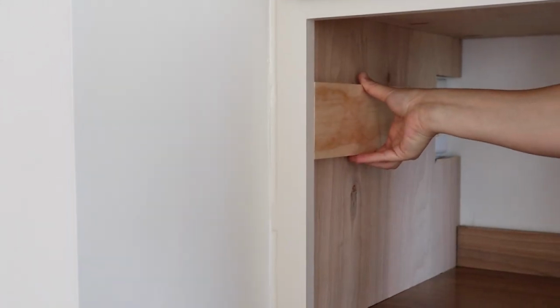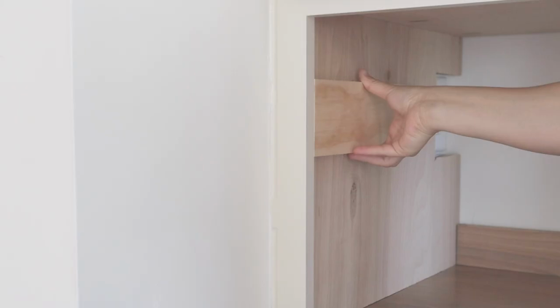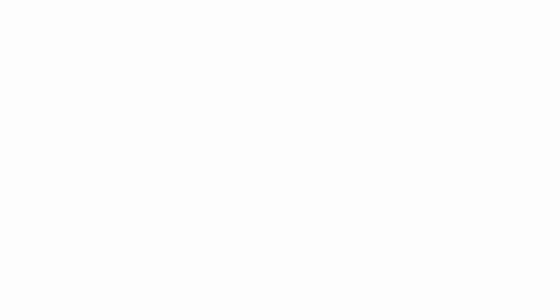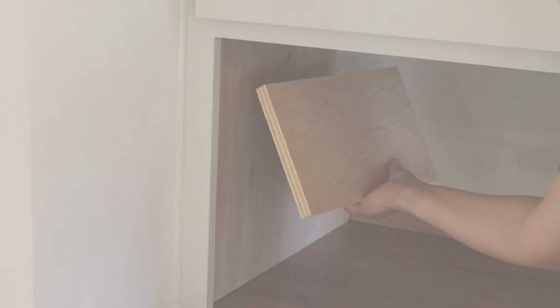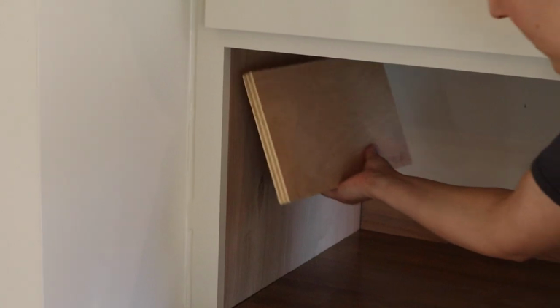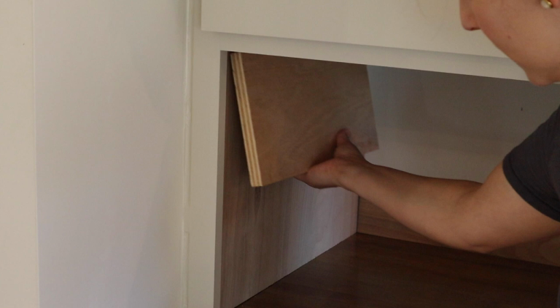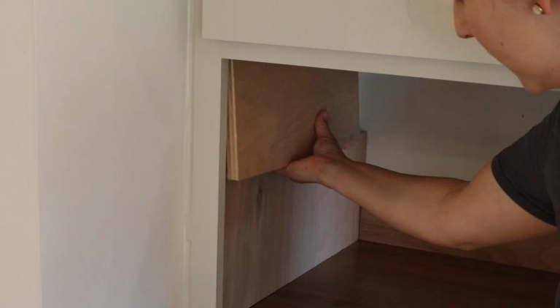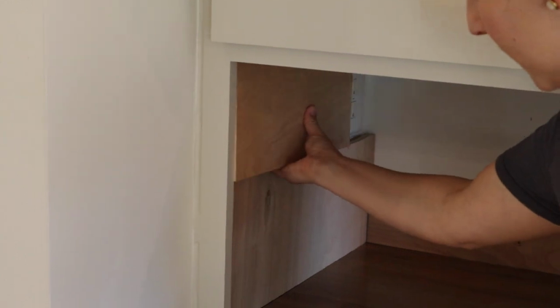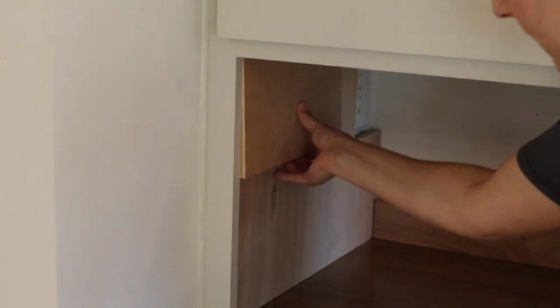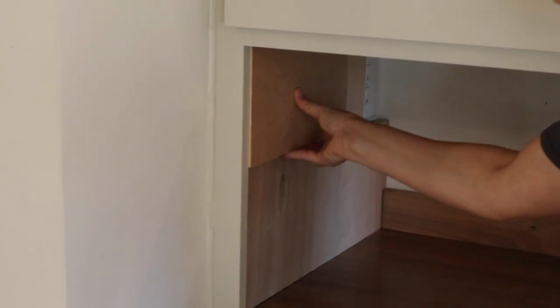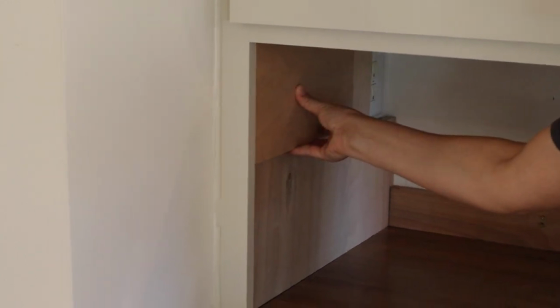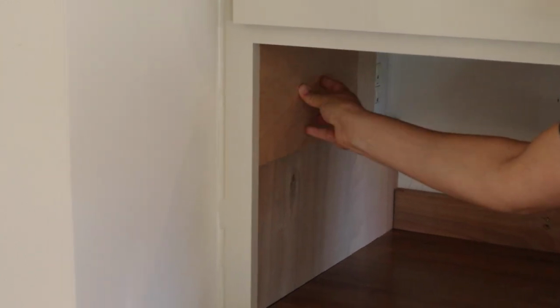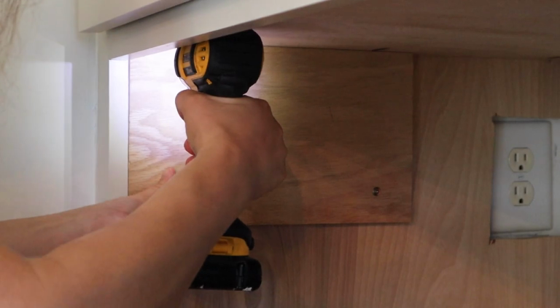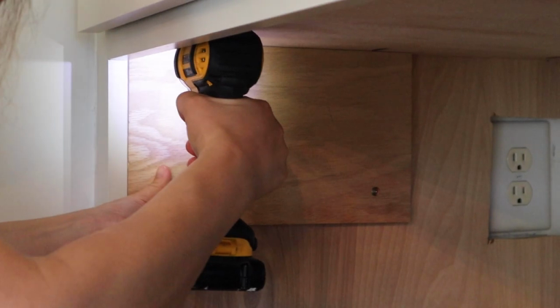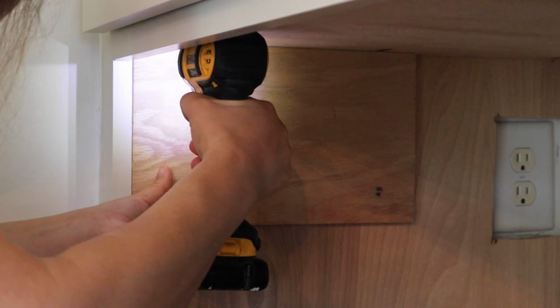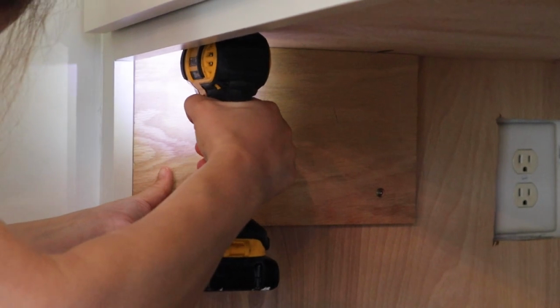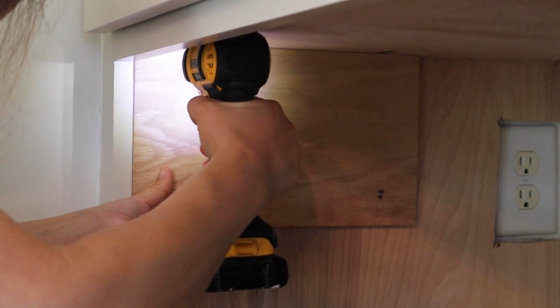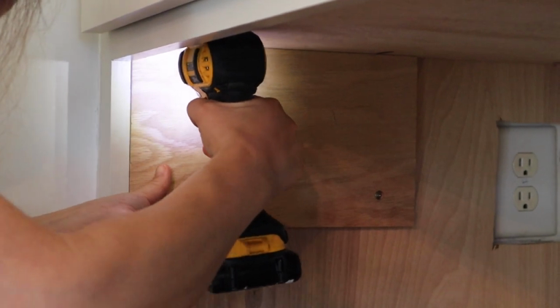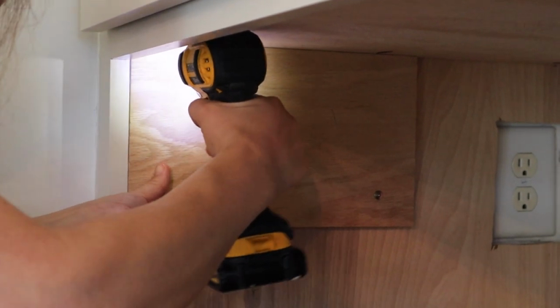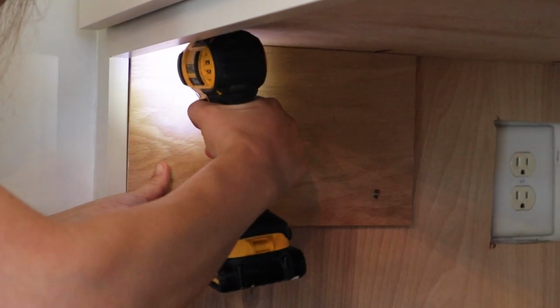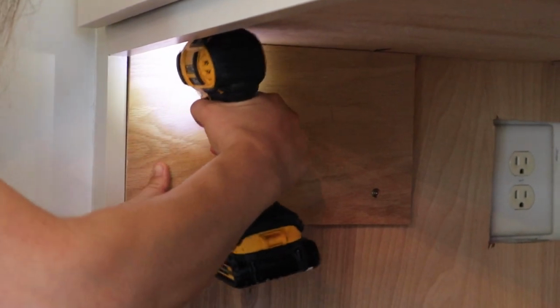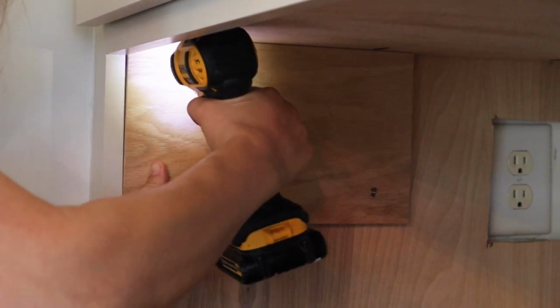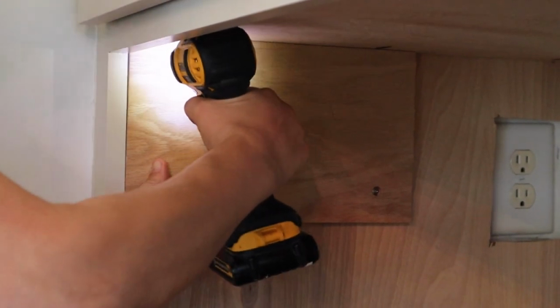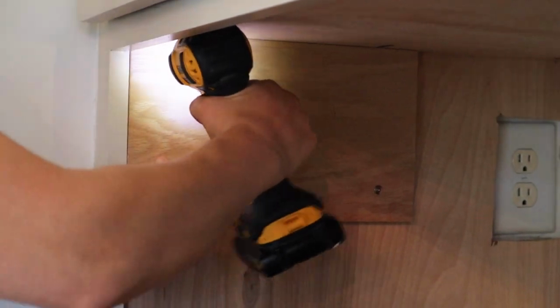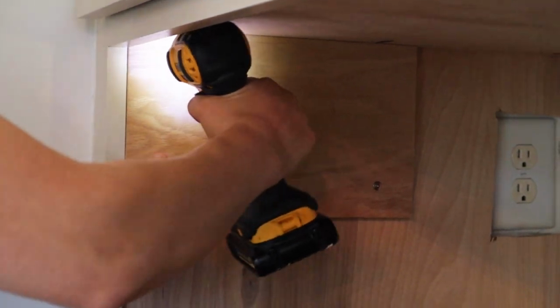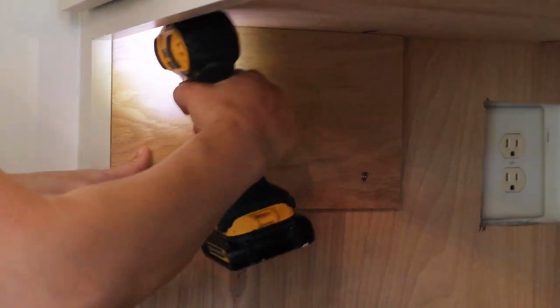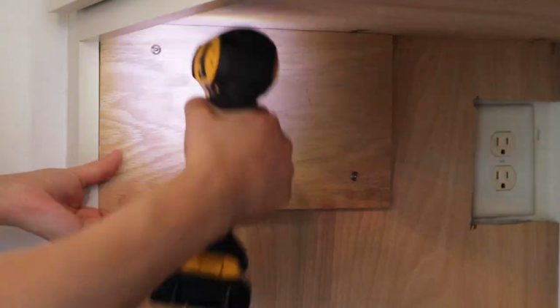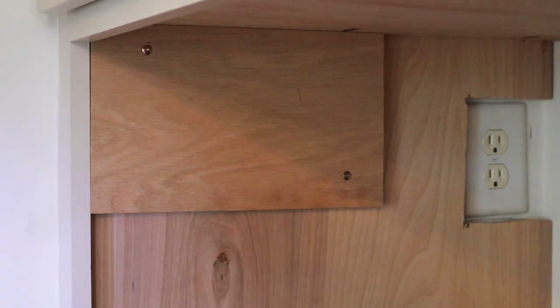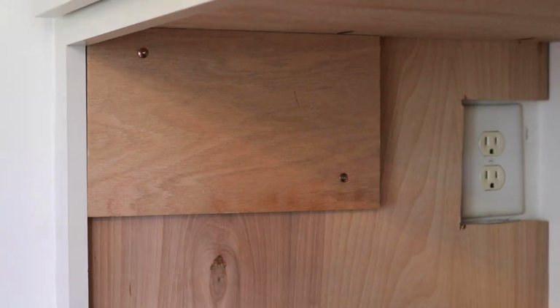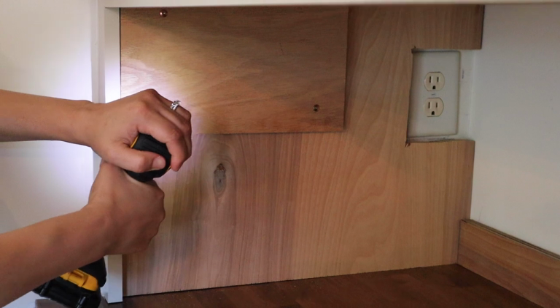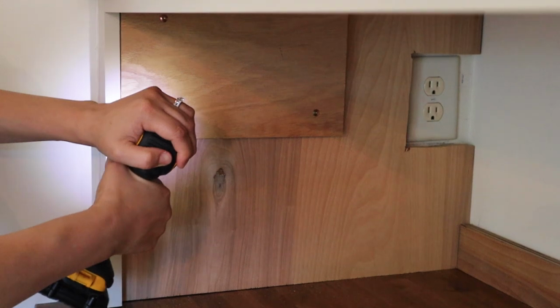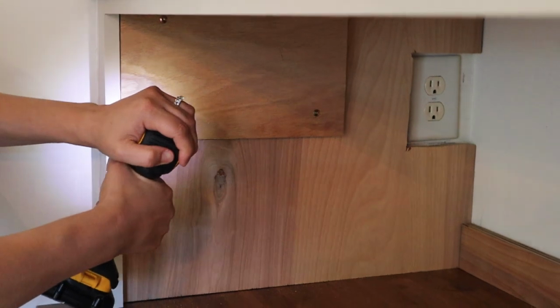We ended up using a larger piece of three-quarter-inch thick plywood and screwed it to the sides of our cabinet where the hinges are being installed.